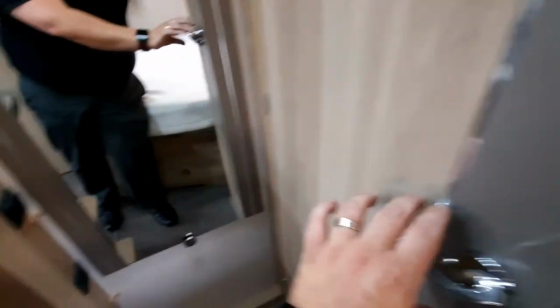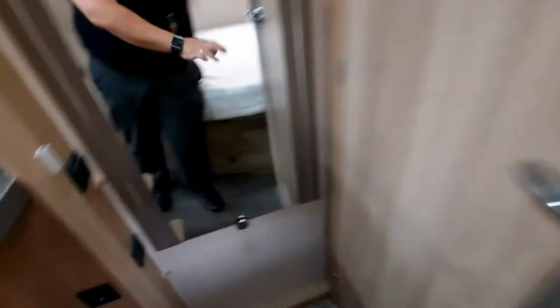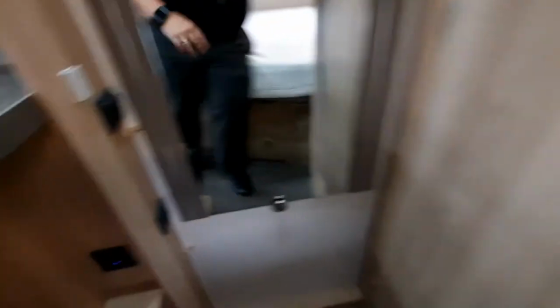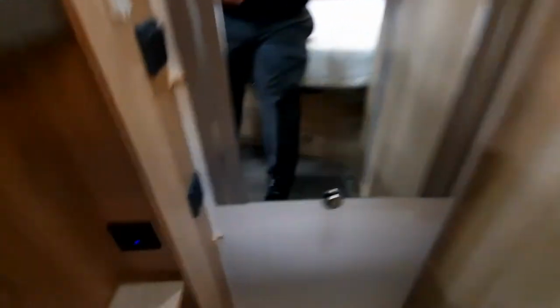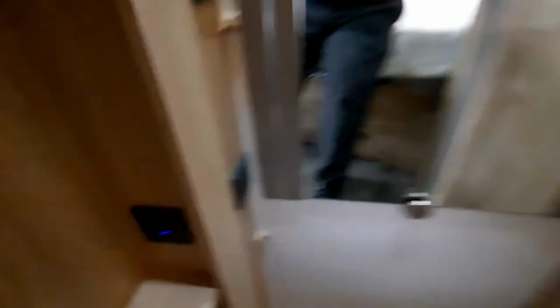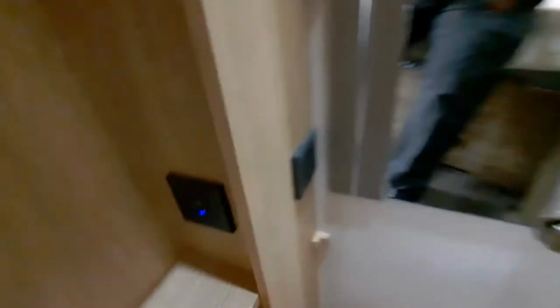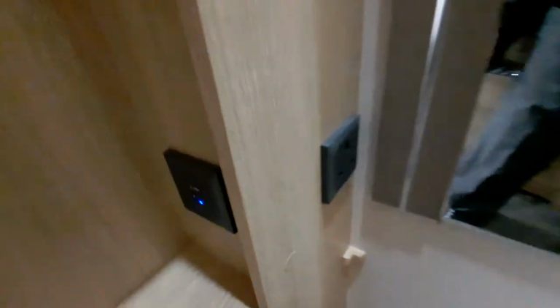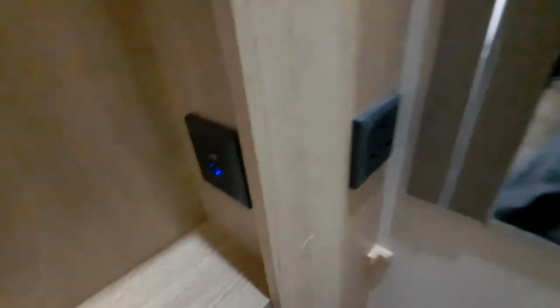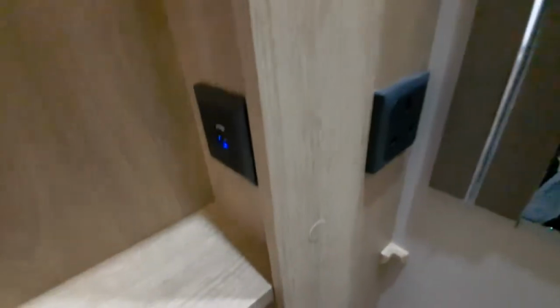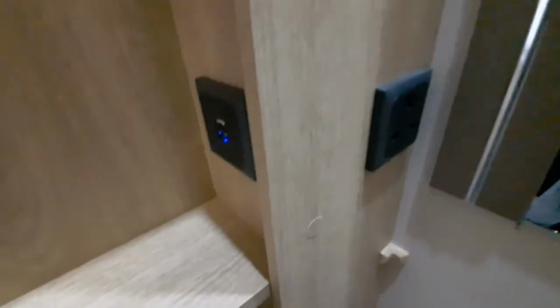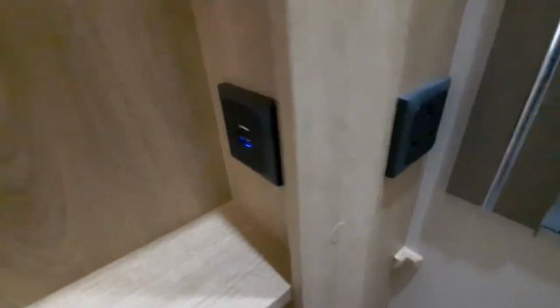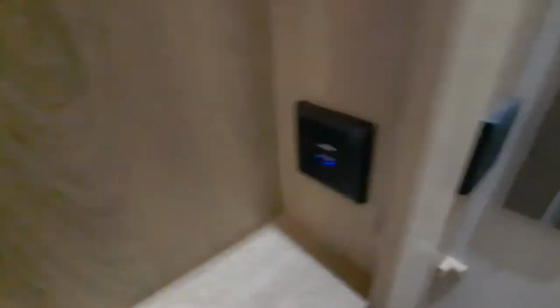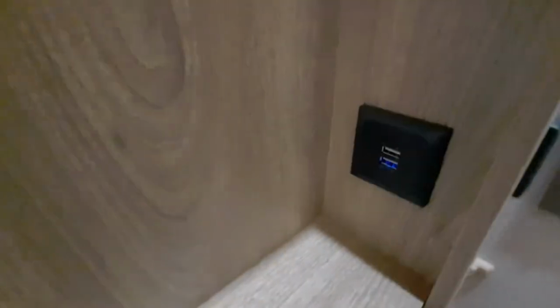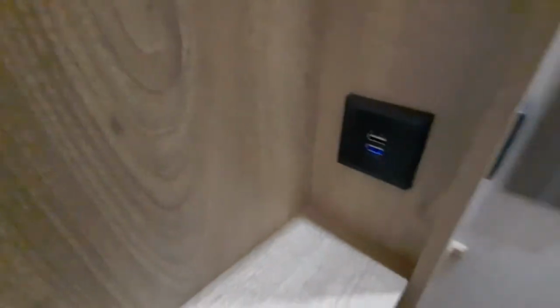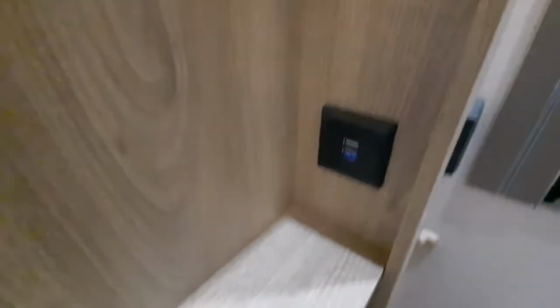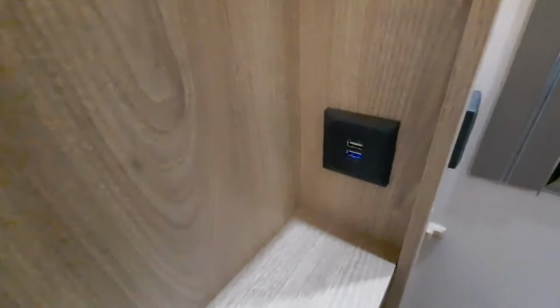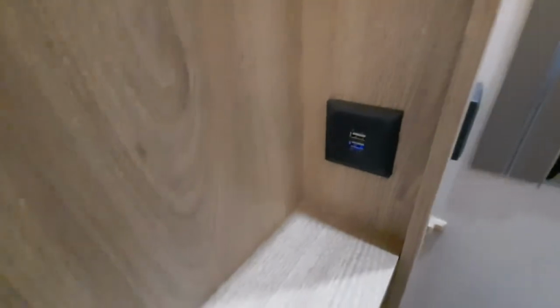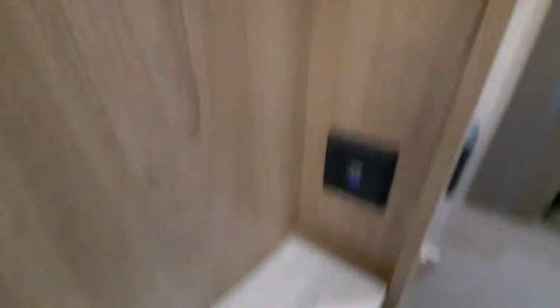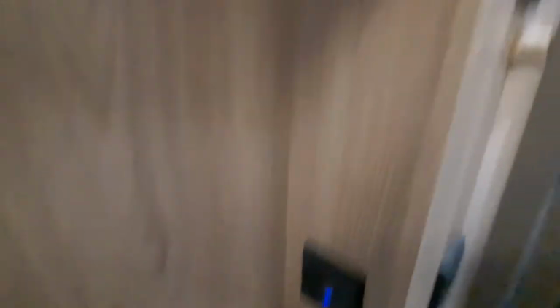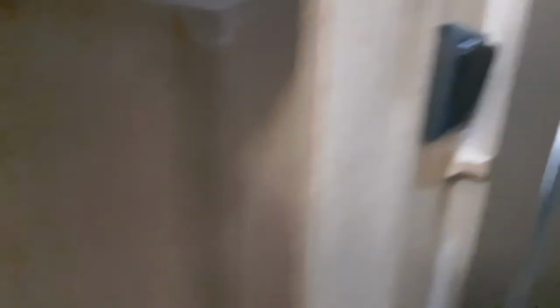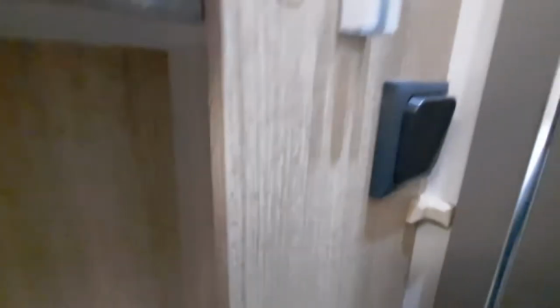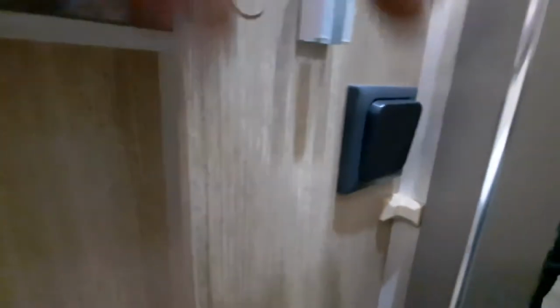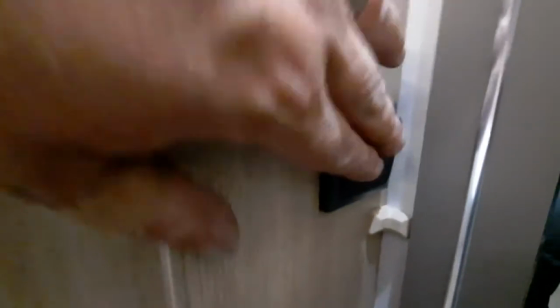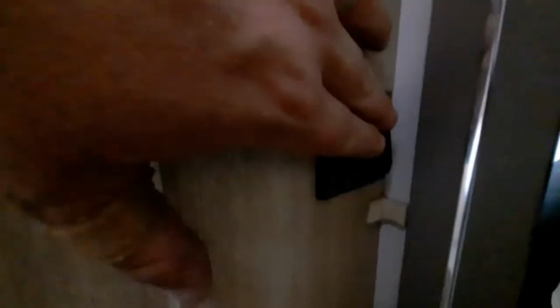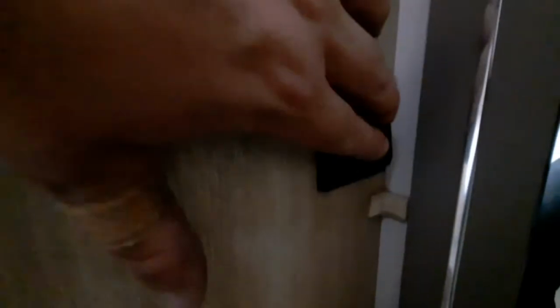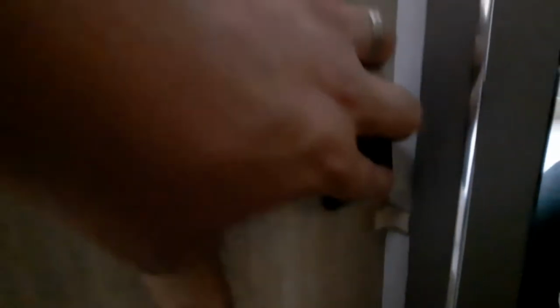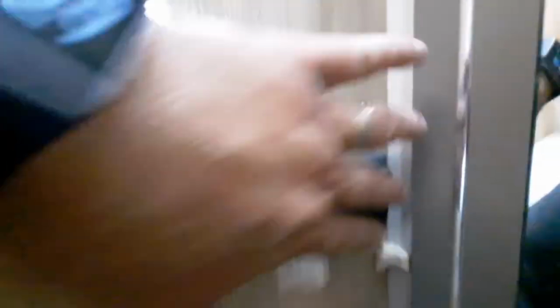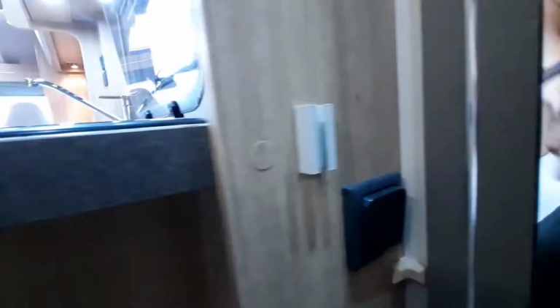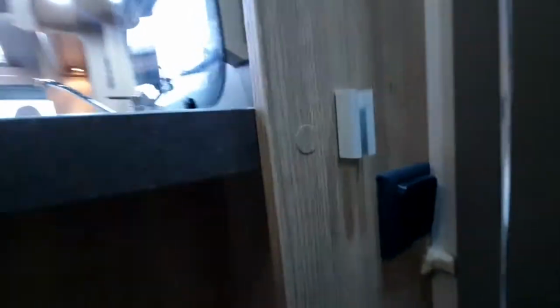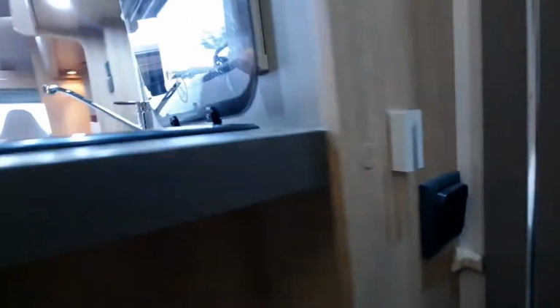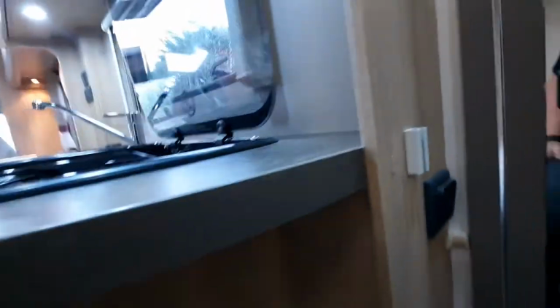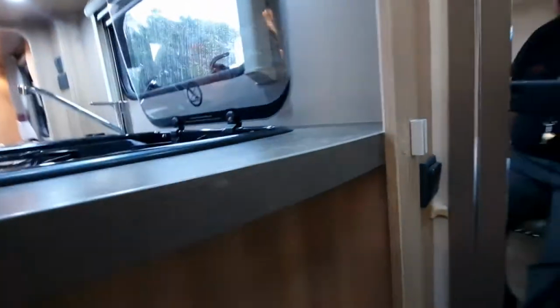Forward of that we've got another charging point, a USB charging point, and a light switch just for the bedroom area.